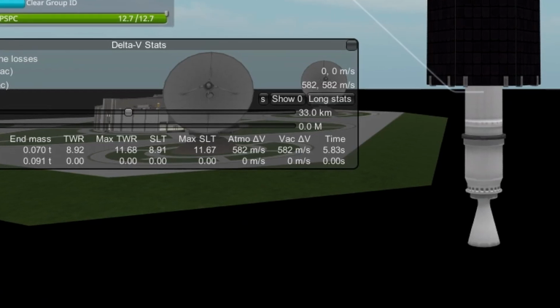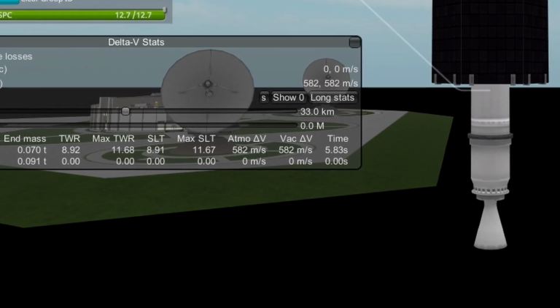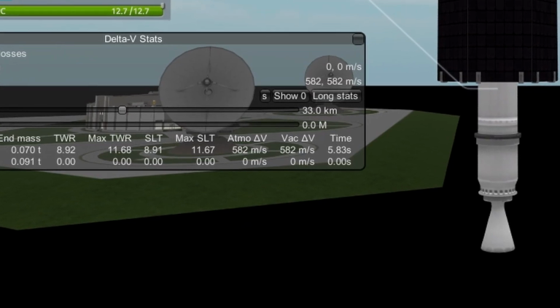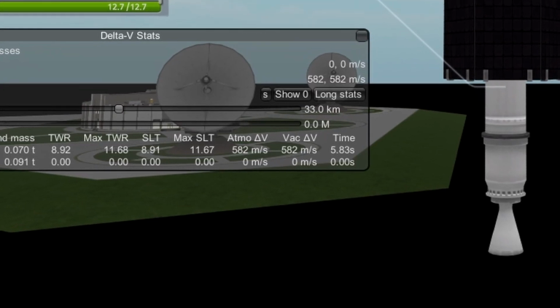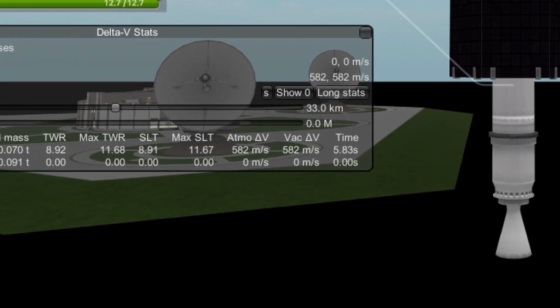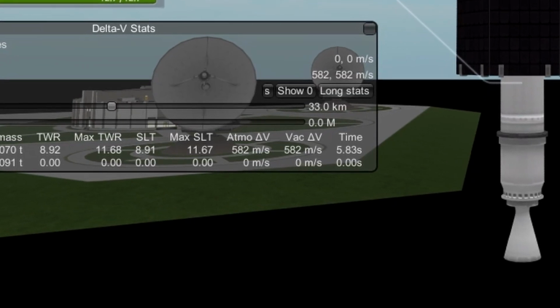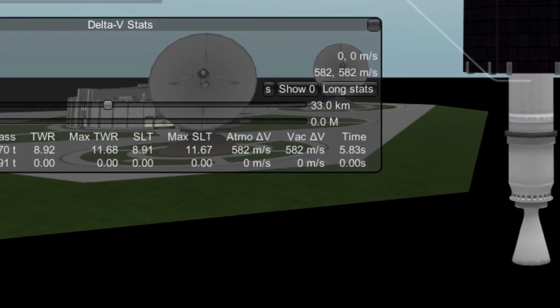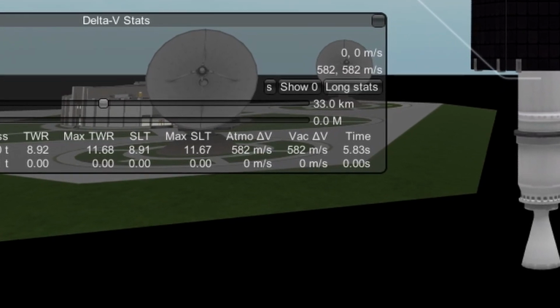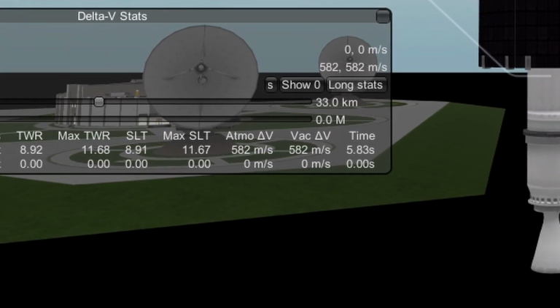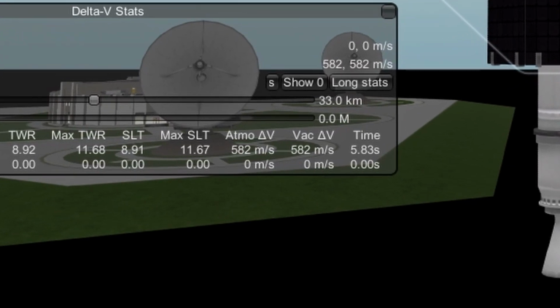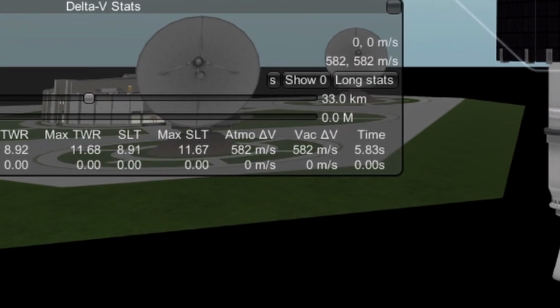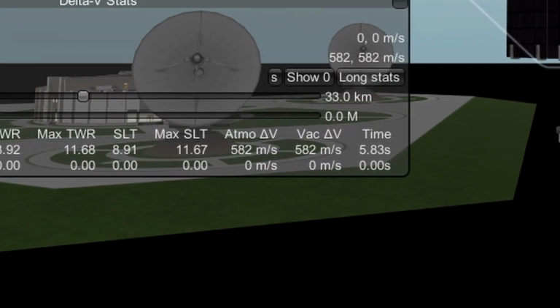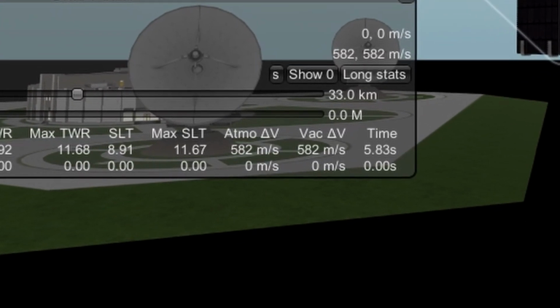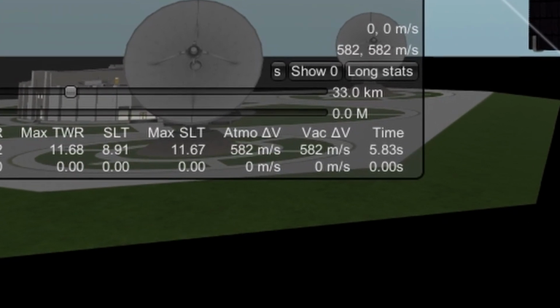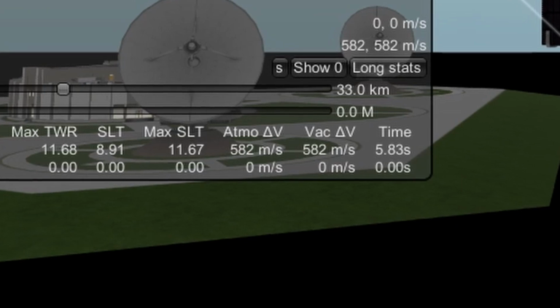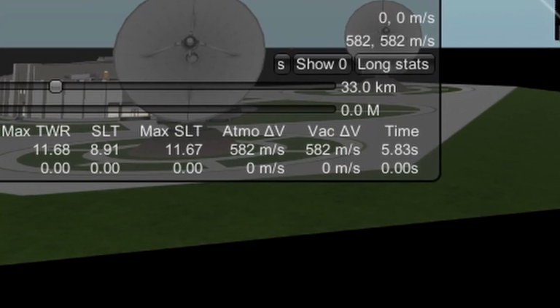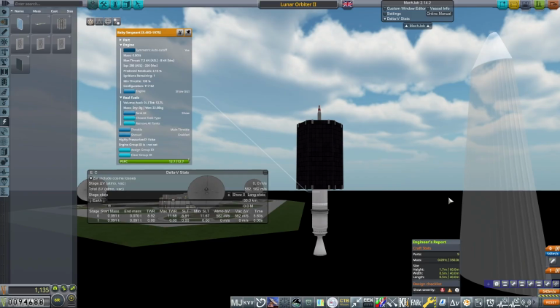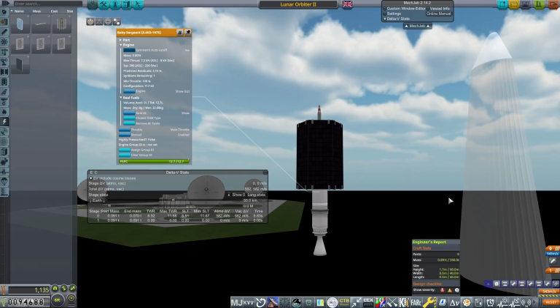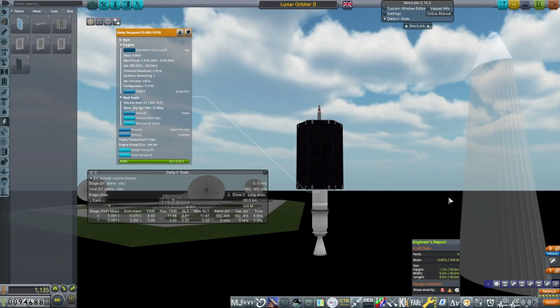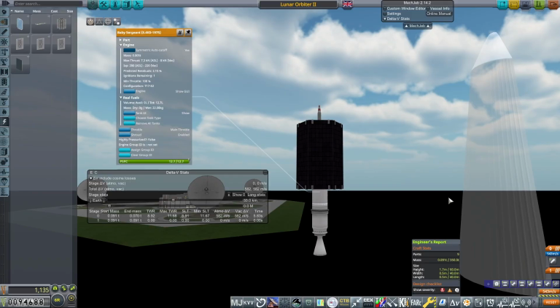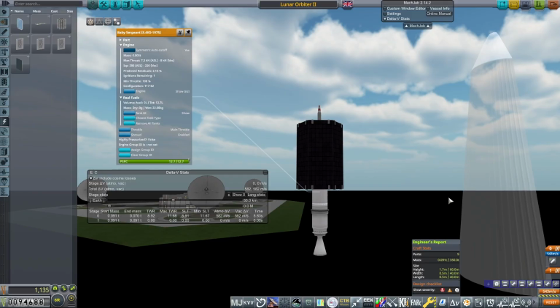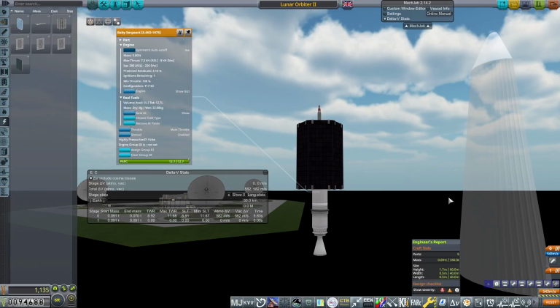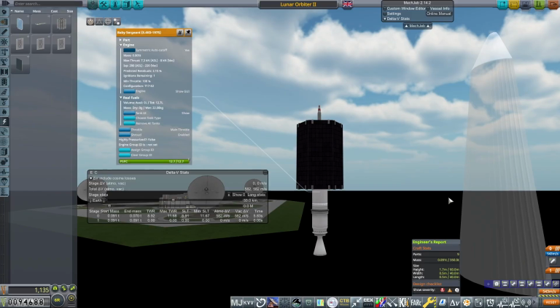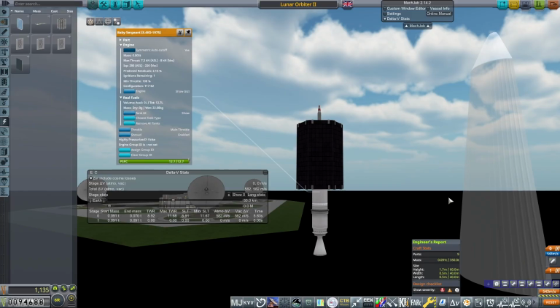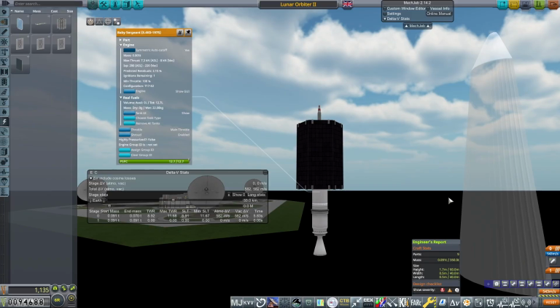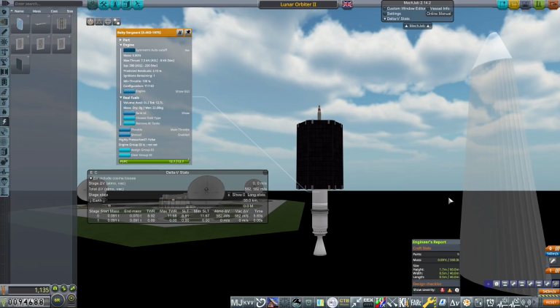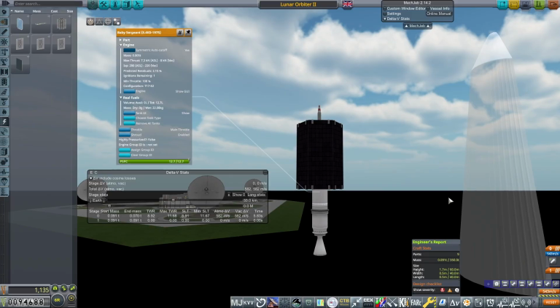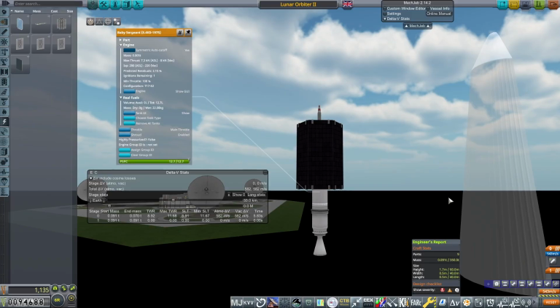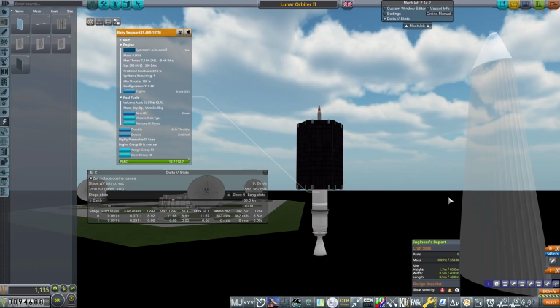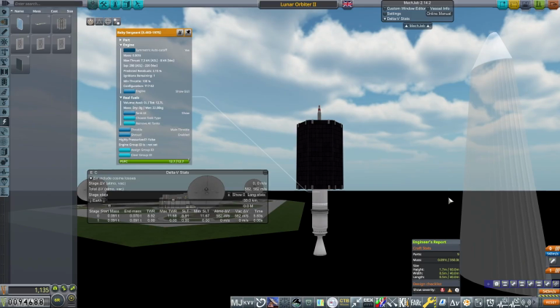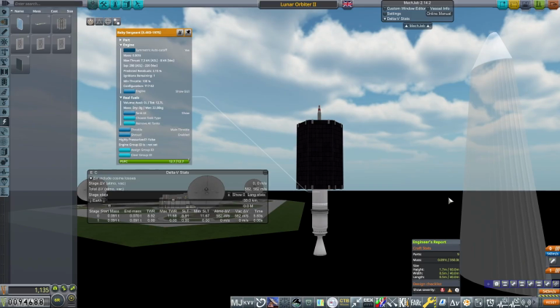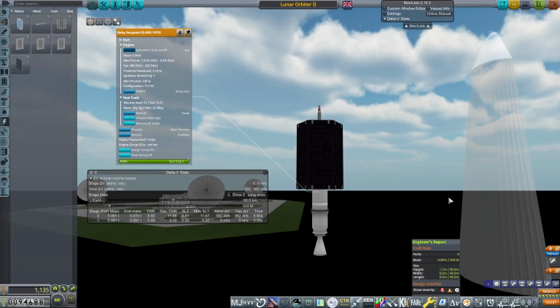With the payload, this provides 582 meters per second of delta-V, which is plenty to get an elliptical lunar orbit. The probe core used on this is the fancier variant, which will cost more money.